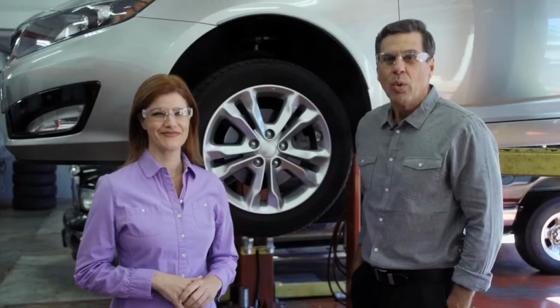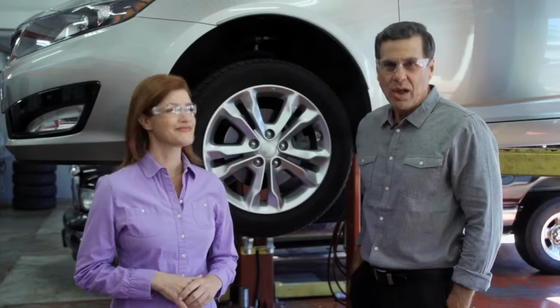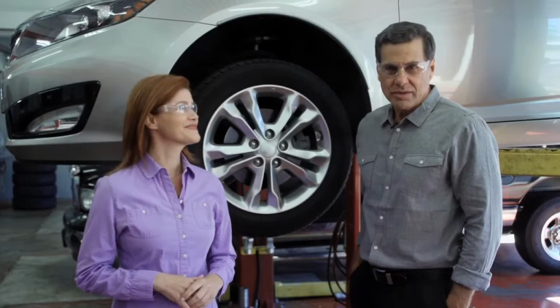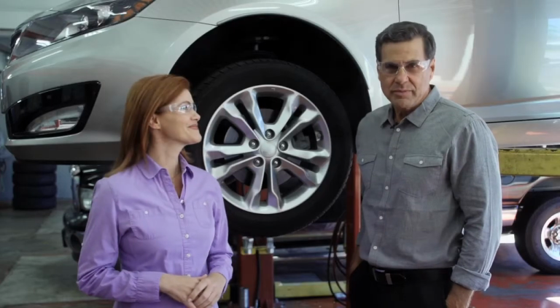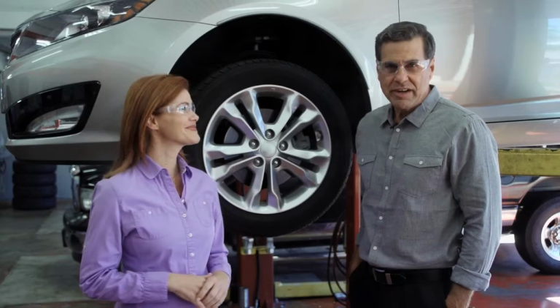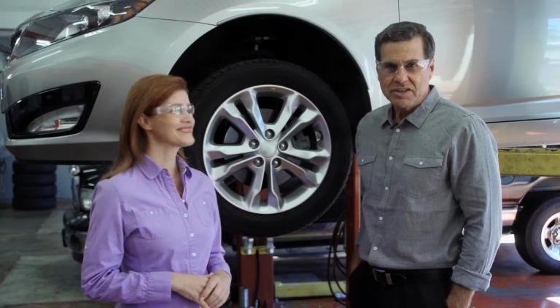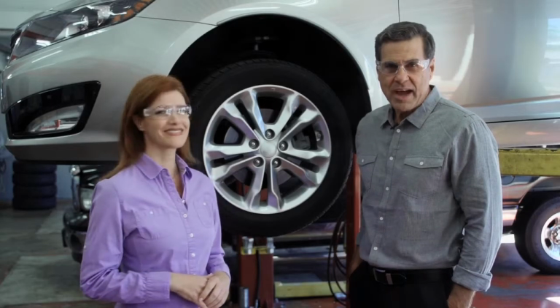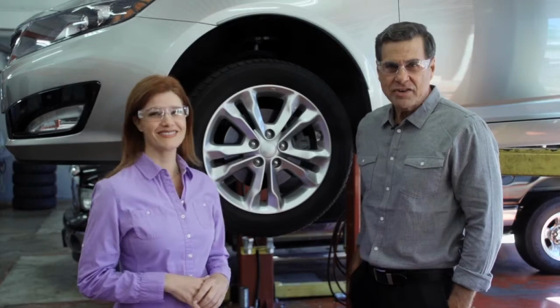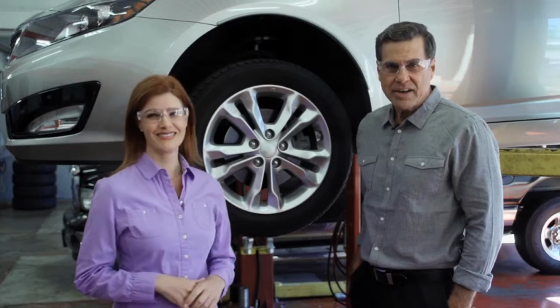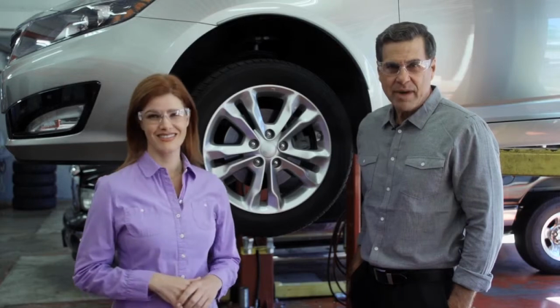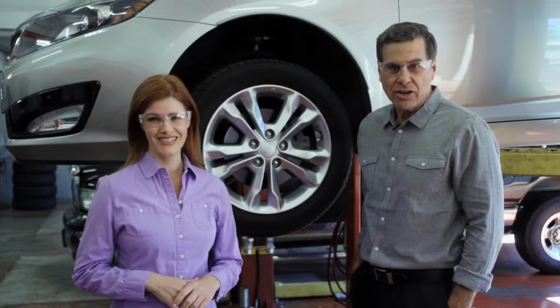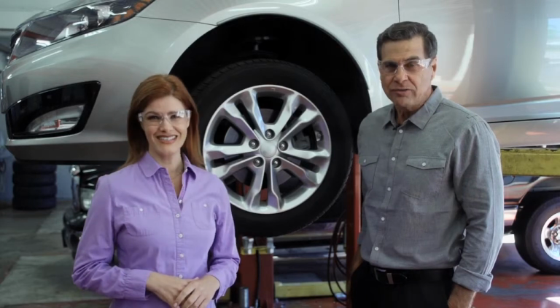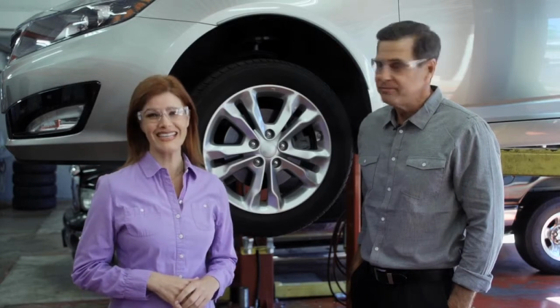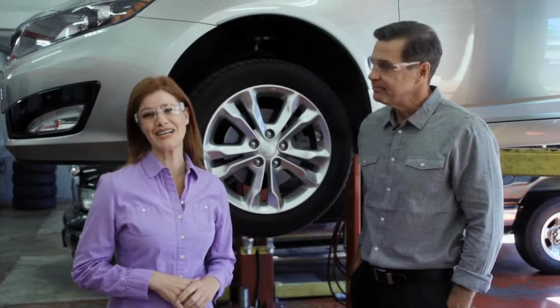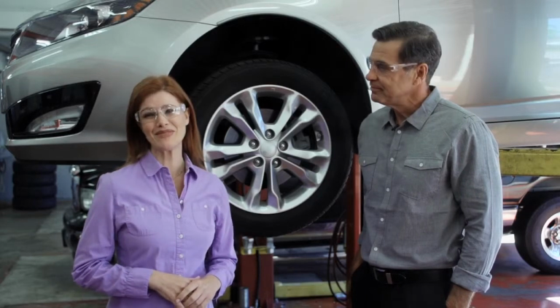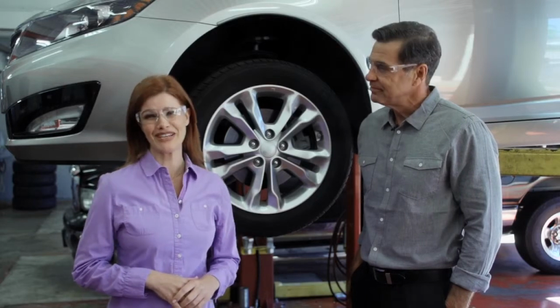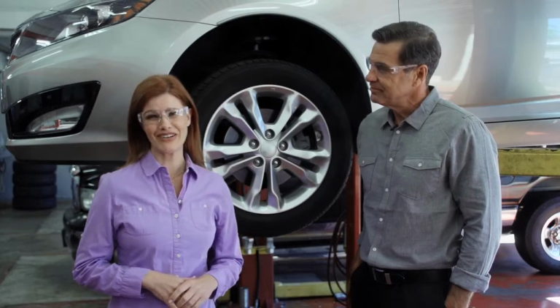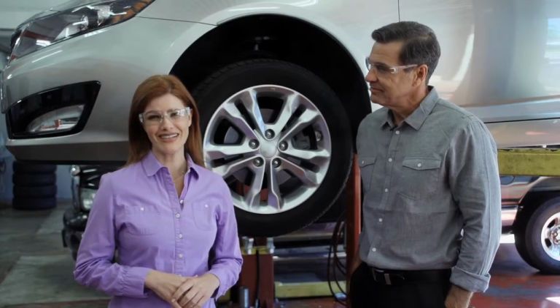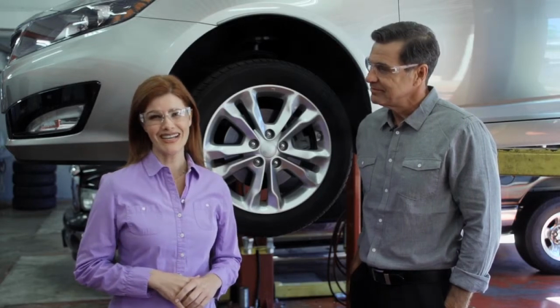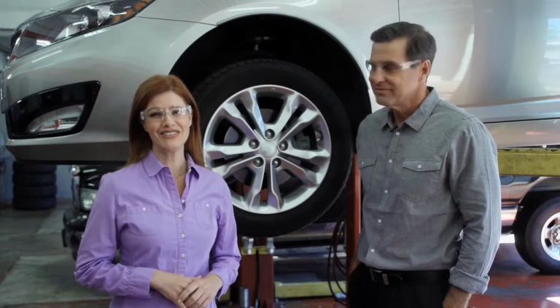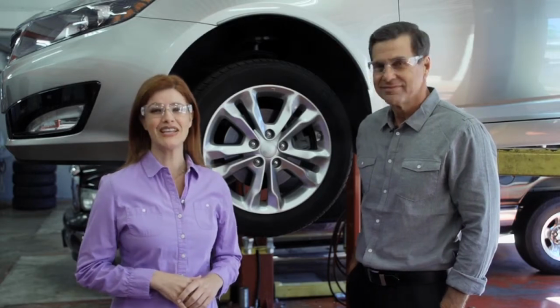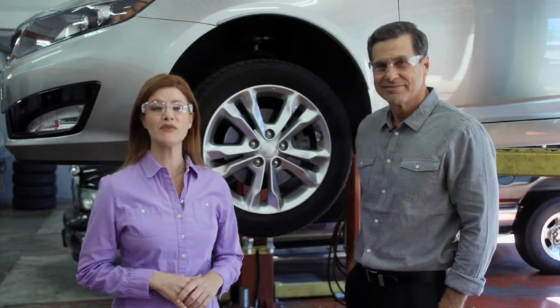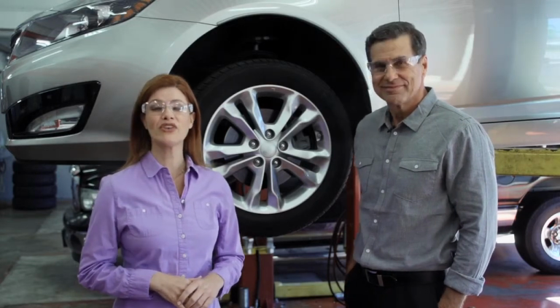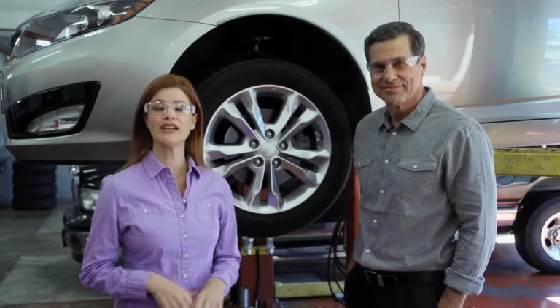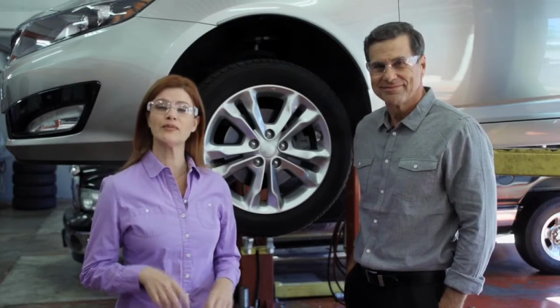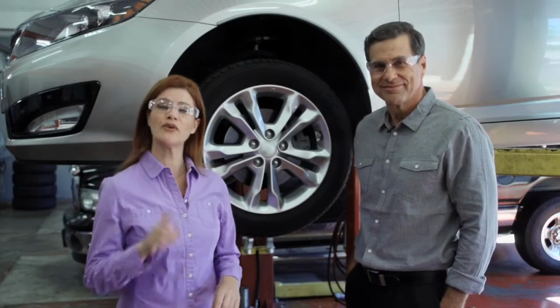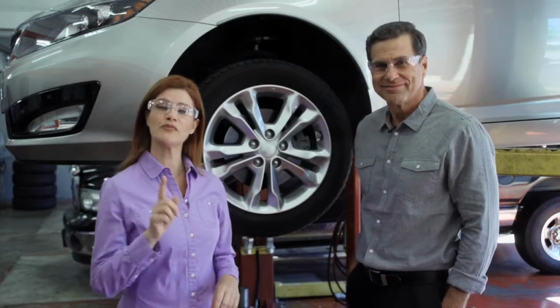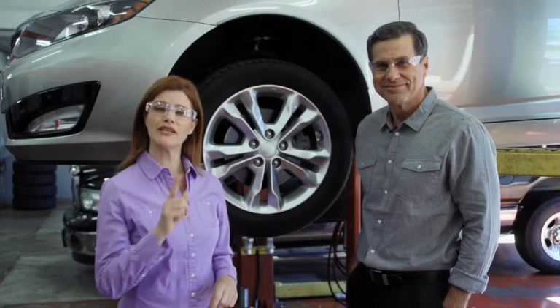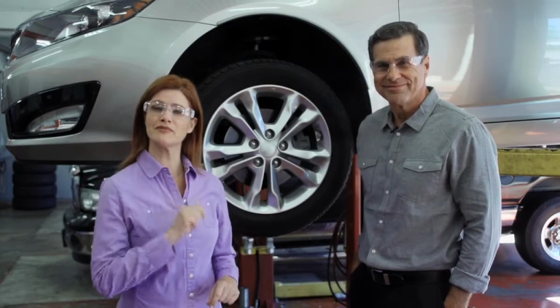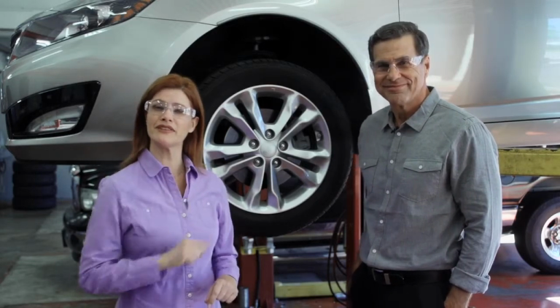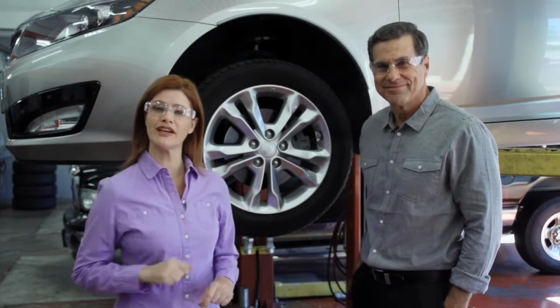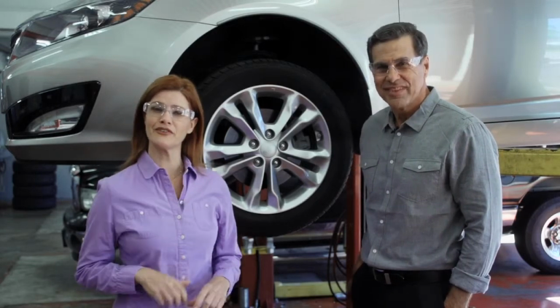Welcome to Maintenance Matters. I'm Michael and I'm Sarah, and today we're talking about replacement tires.